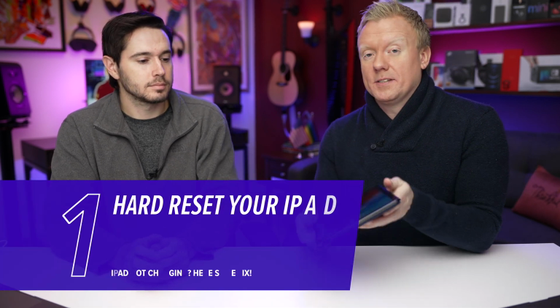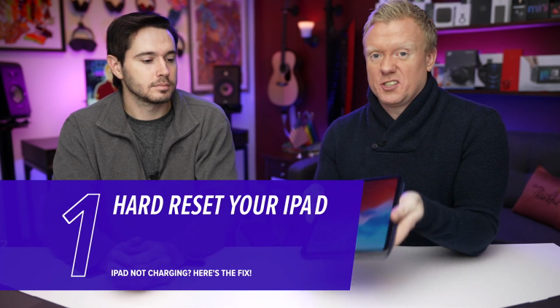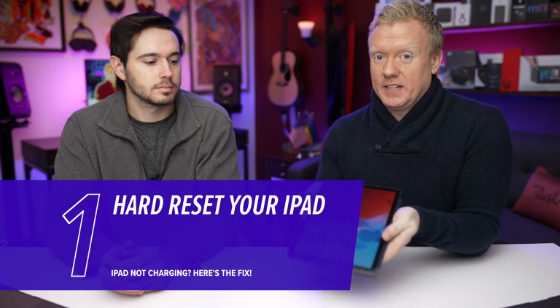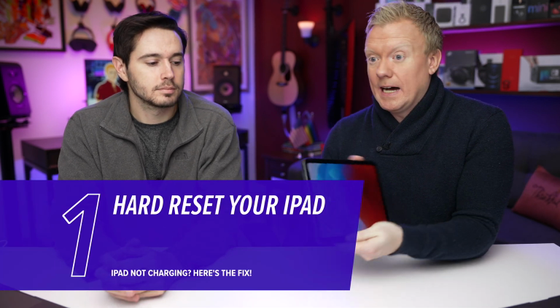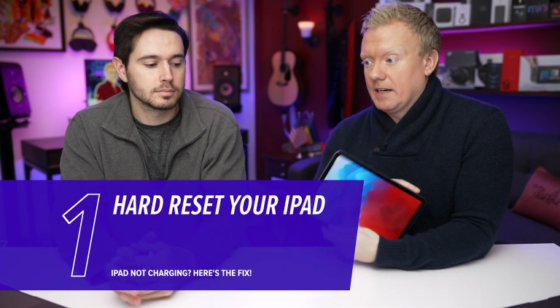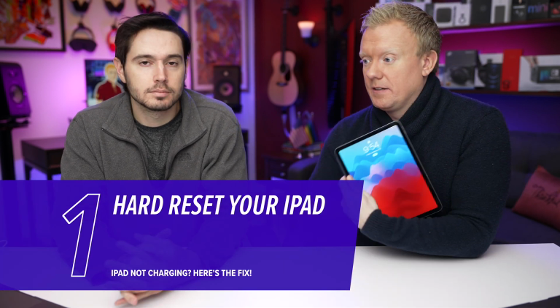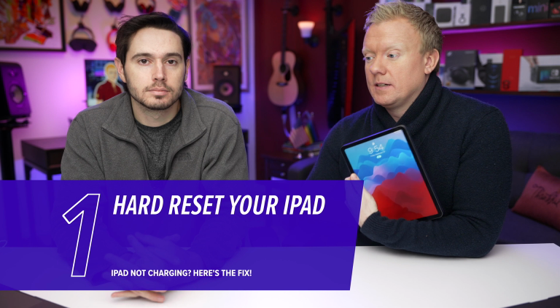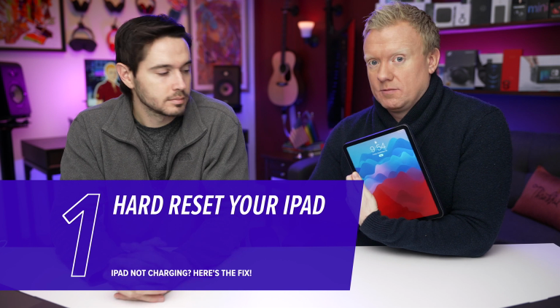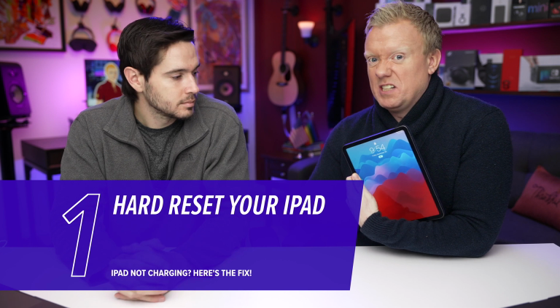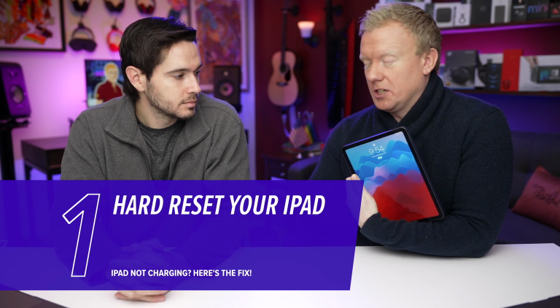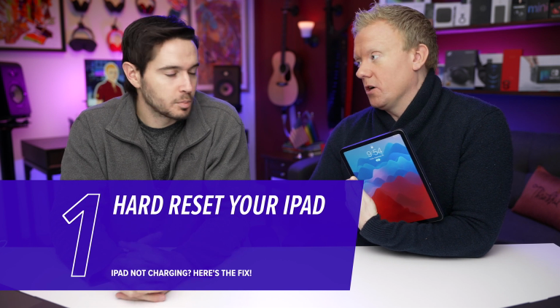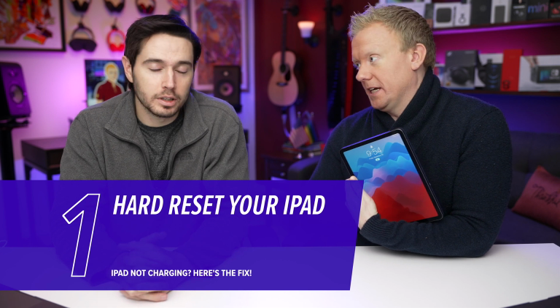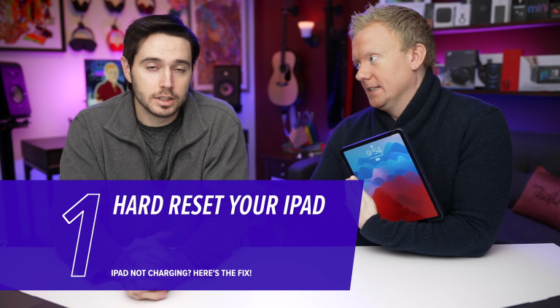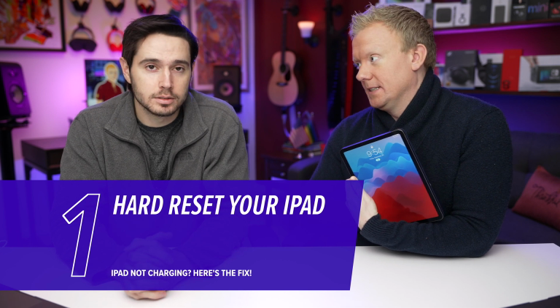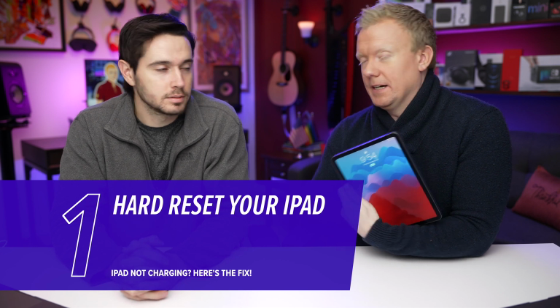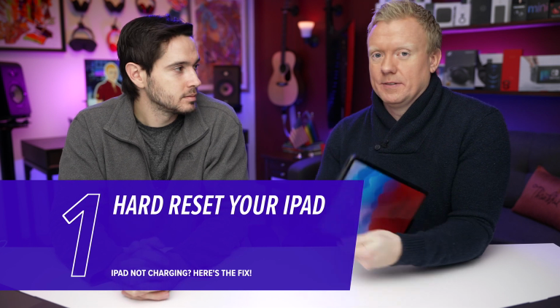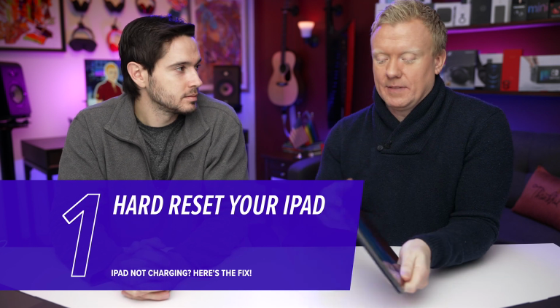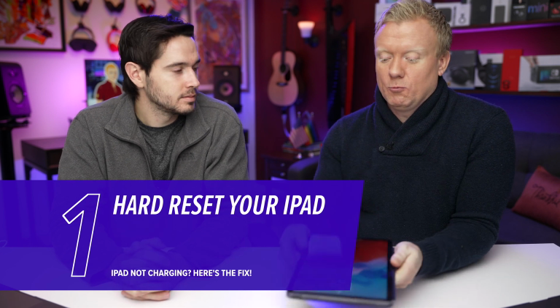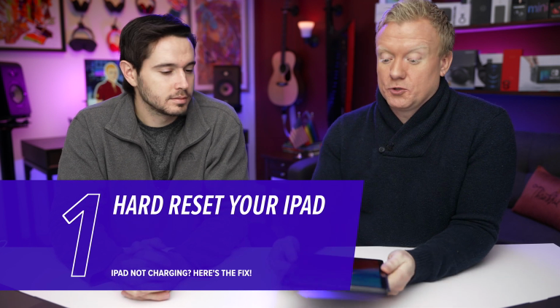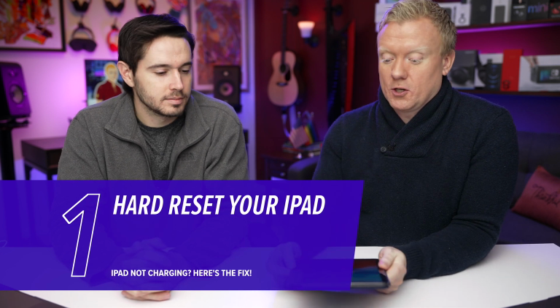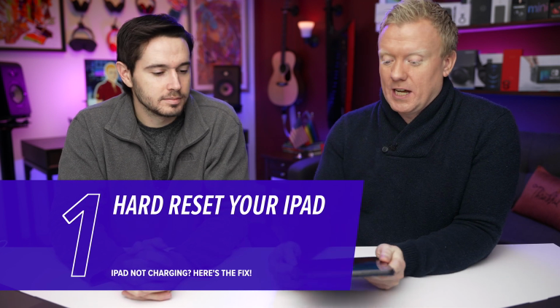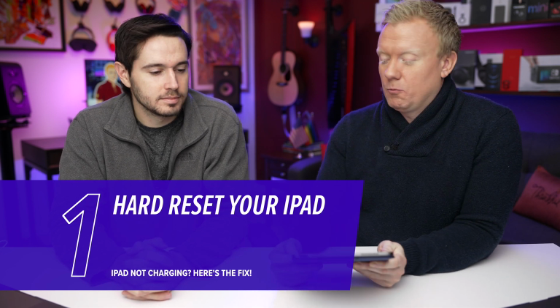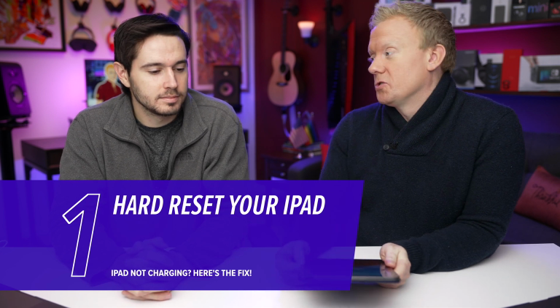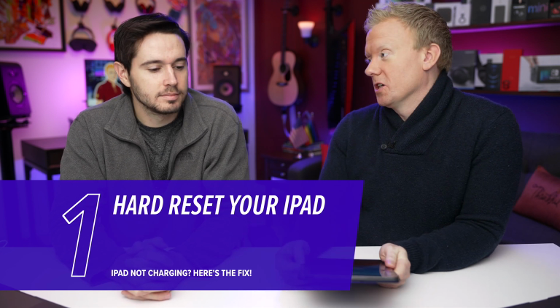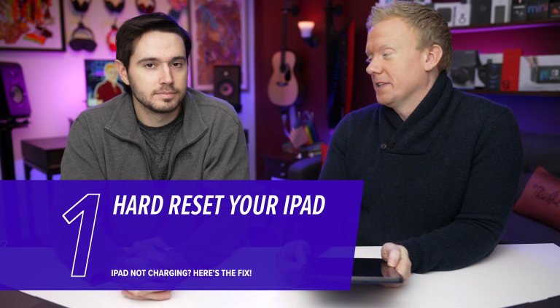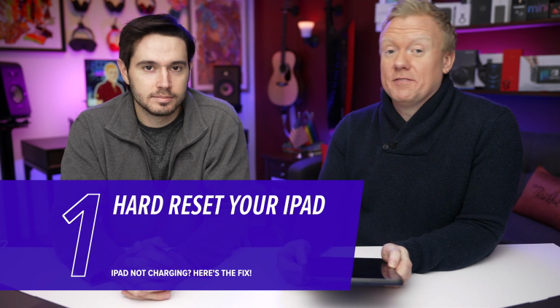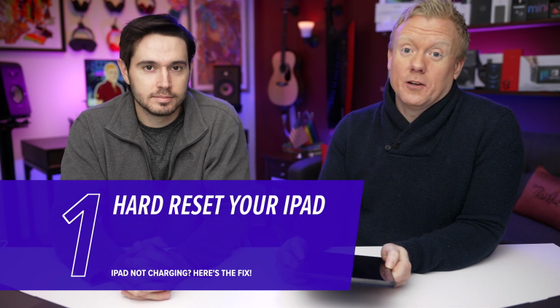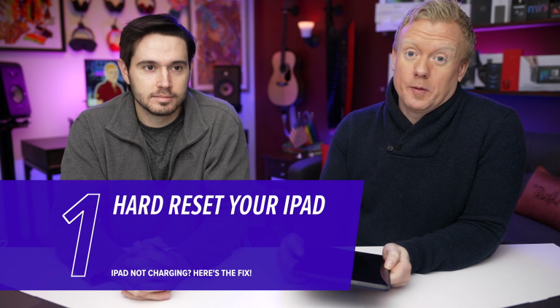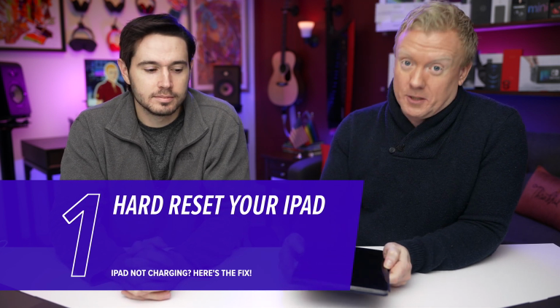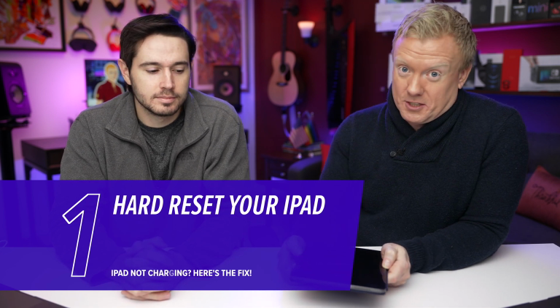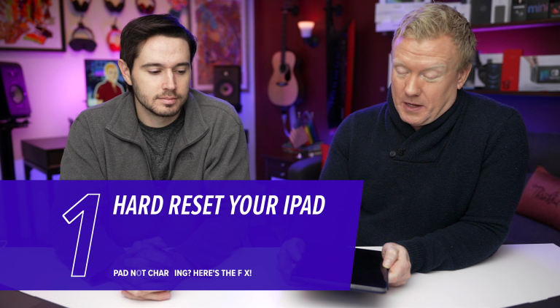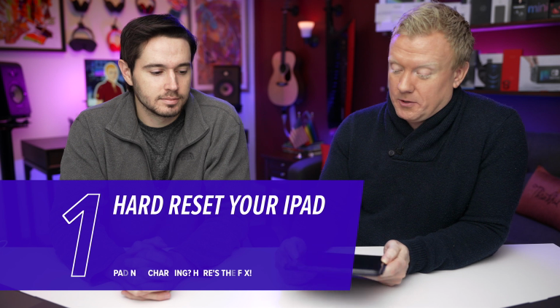Mine is actually not not charging — spoiler — mine will charge. iPad will charge, but that video would be much less popular.